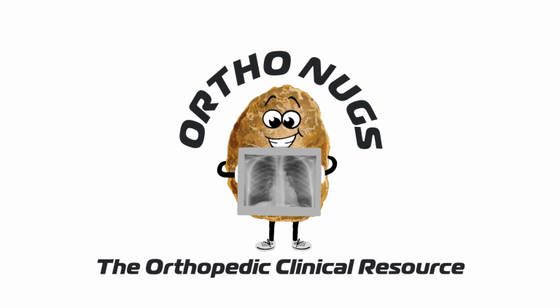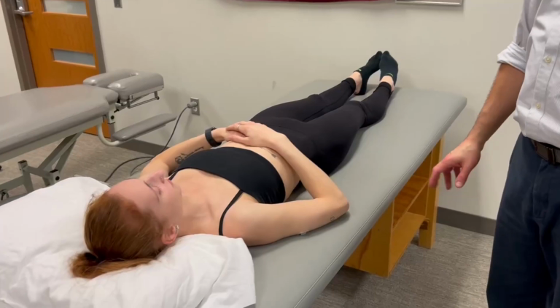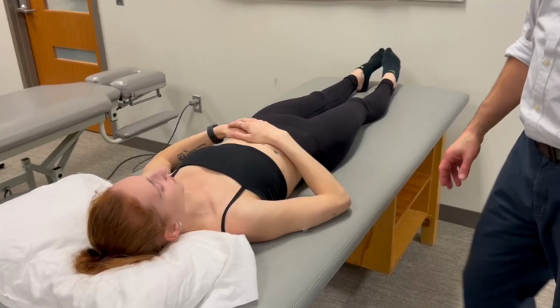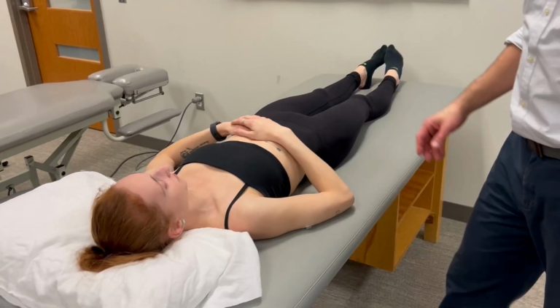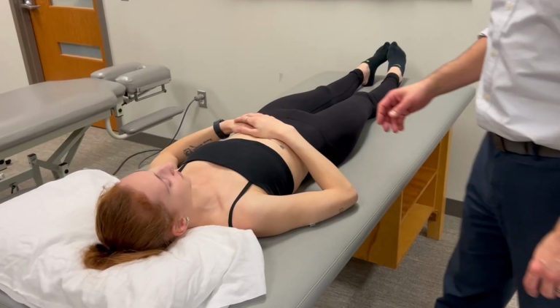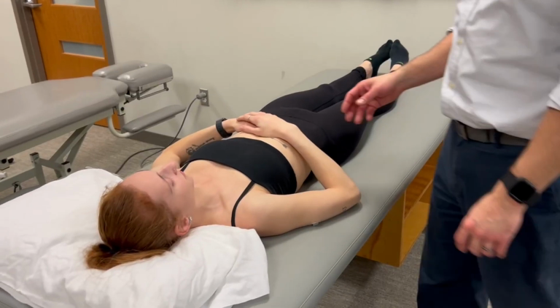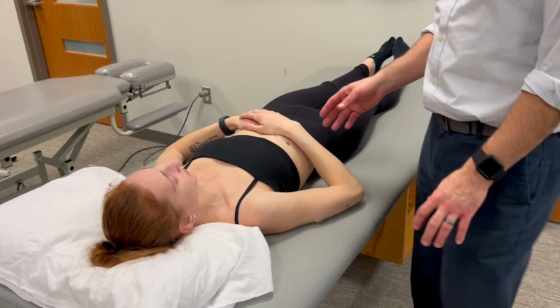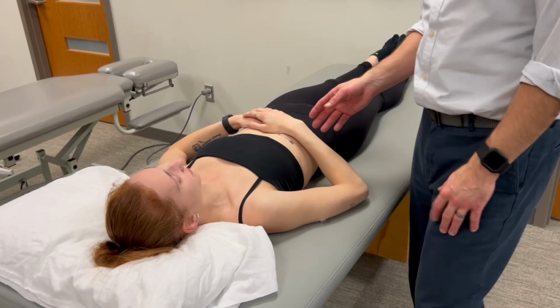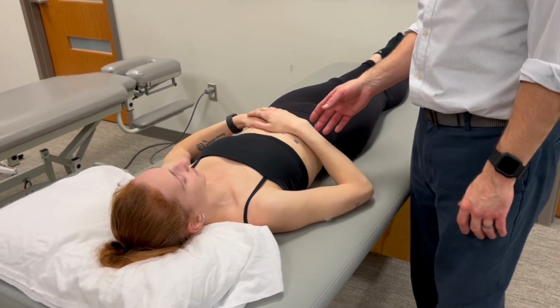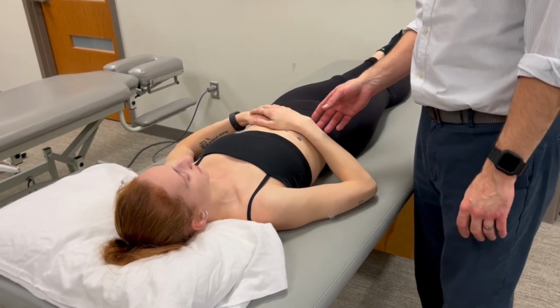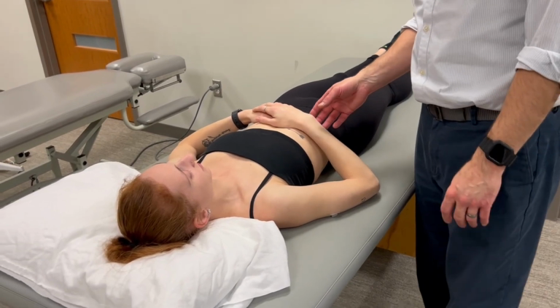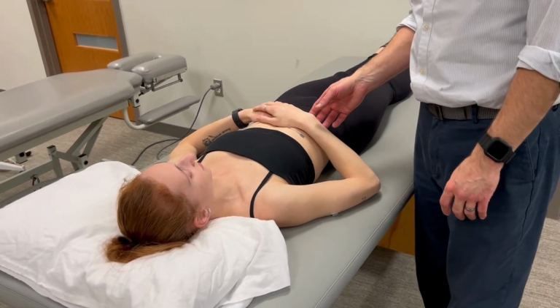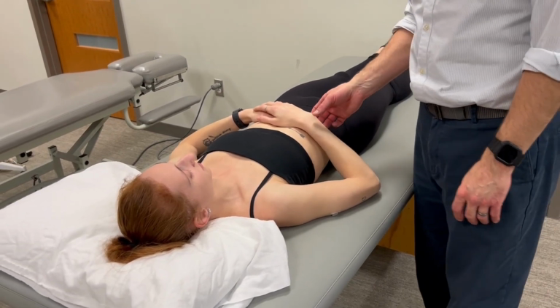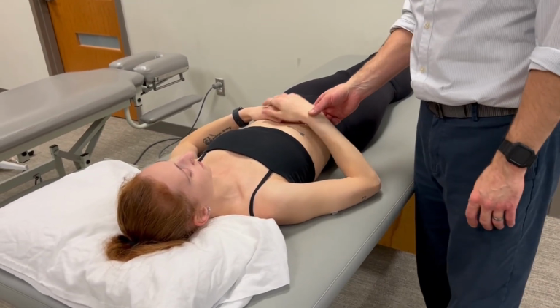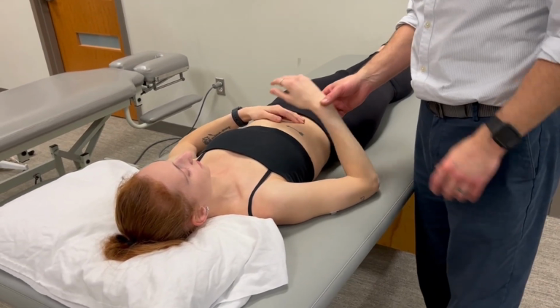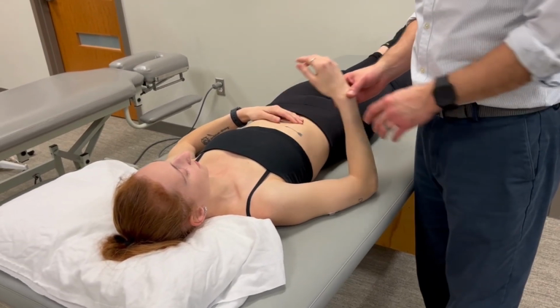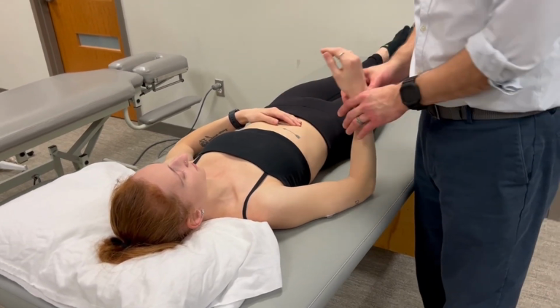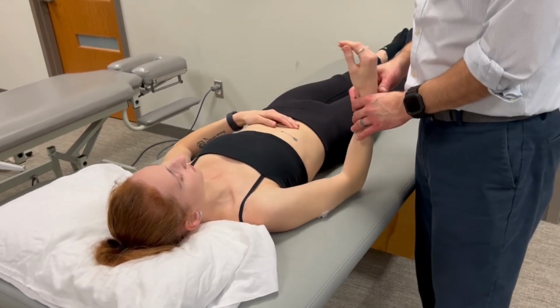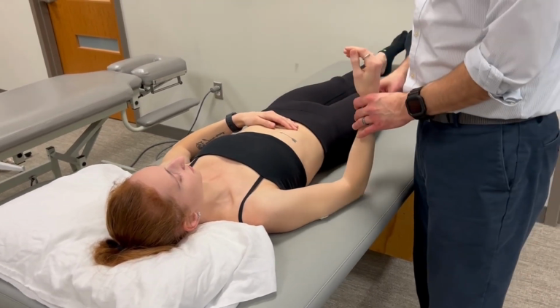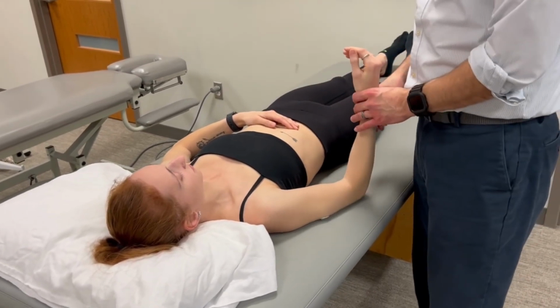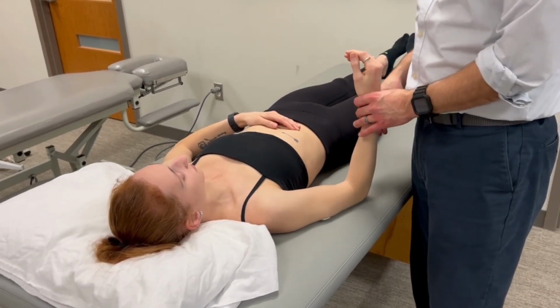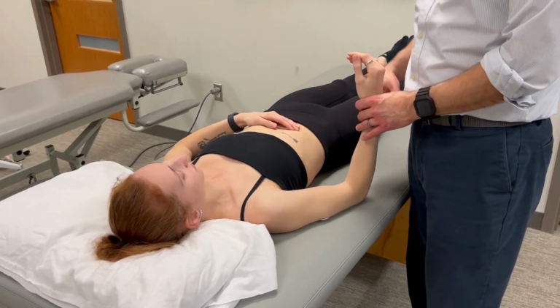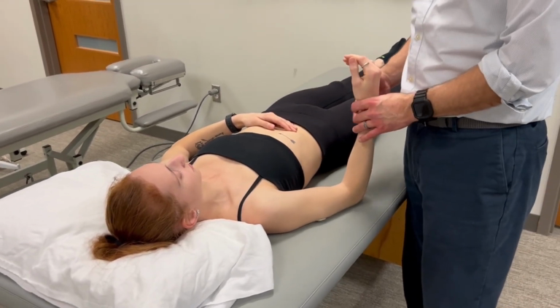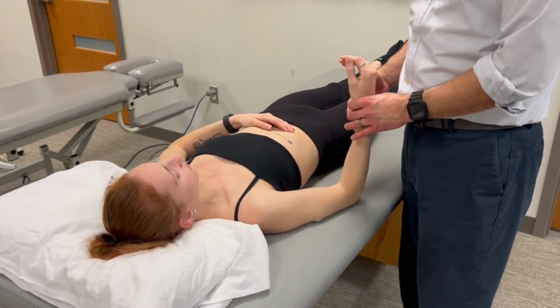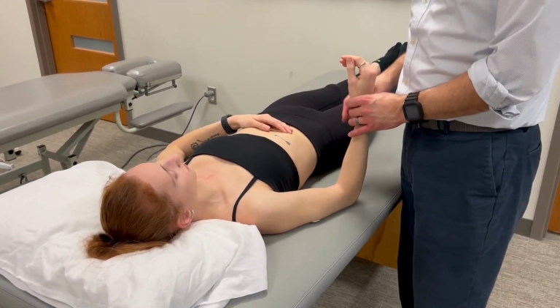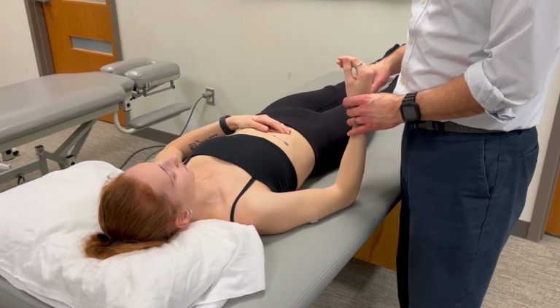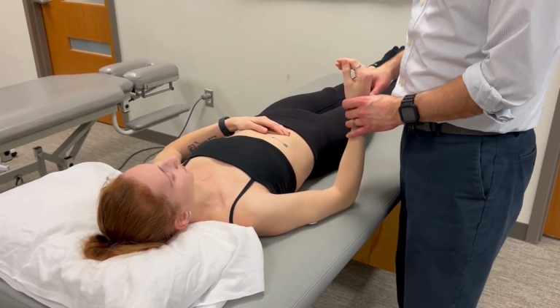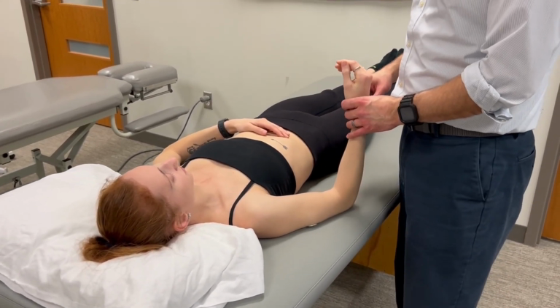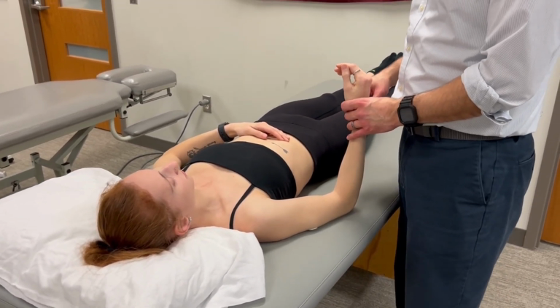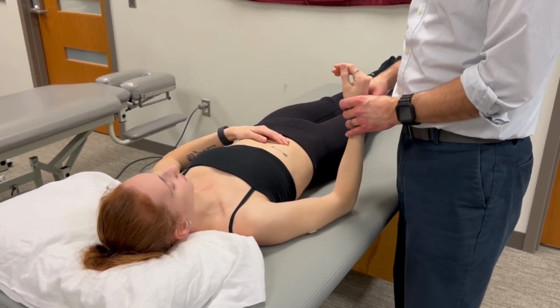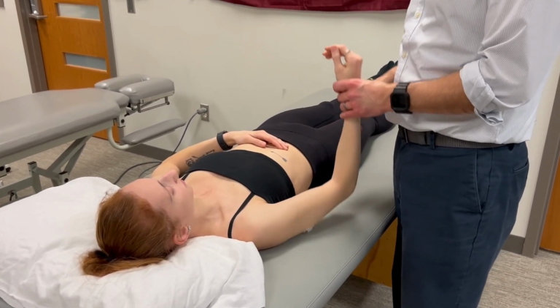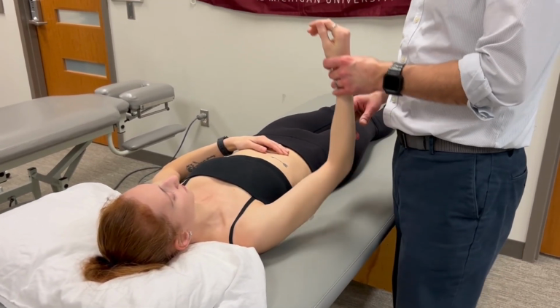This is Mani Muscle Testing for elbow extension. We're testing triceps and anconeus.